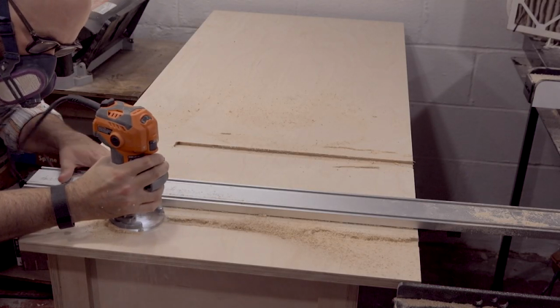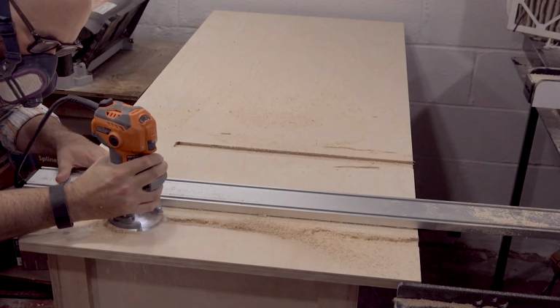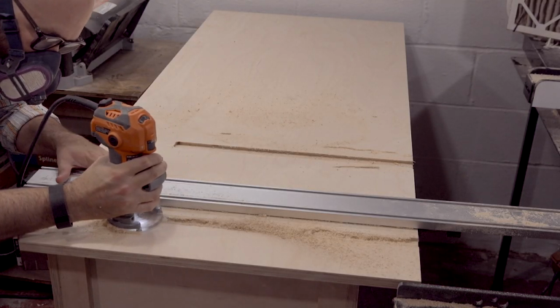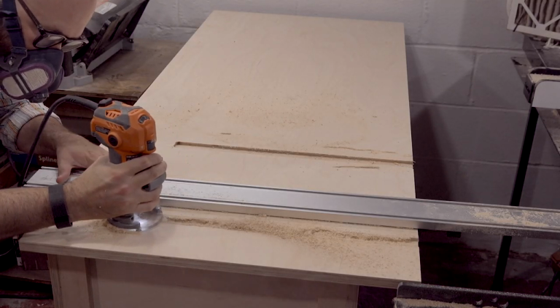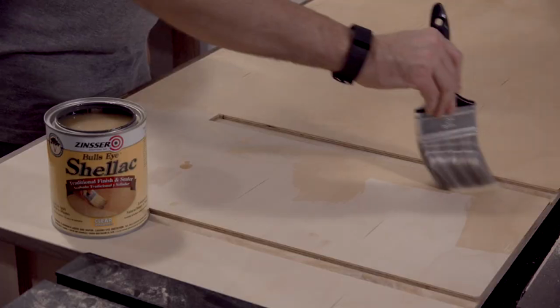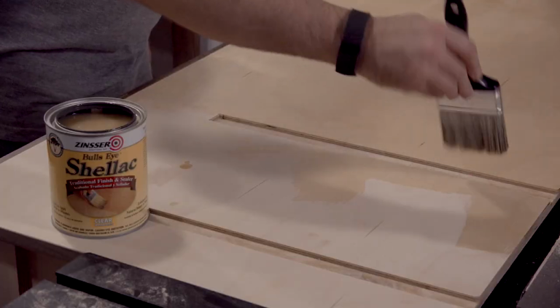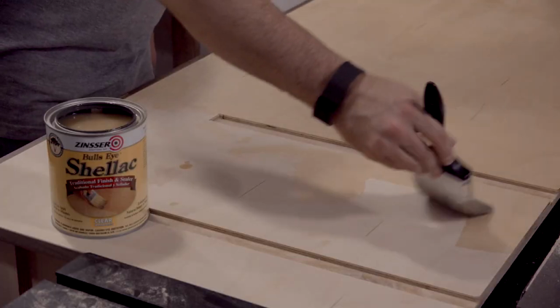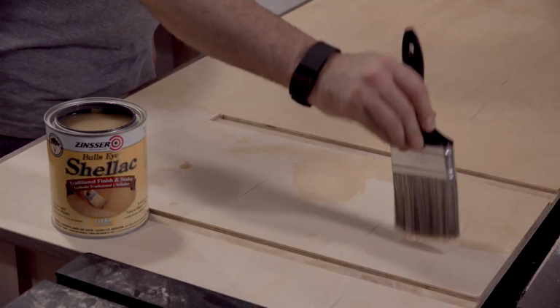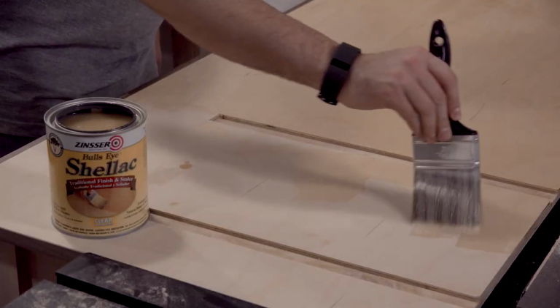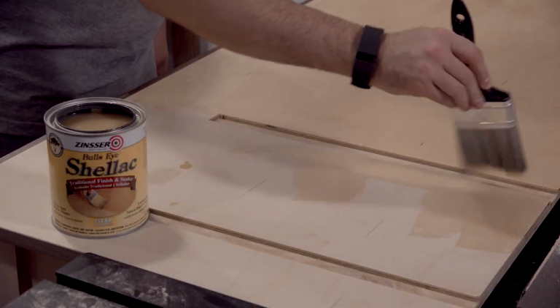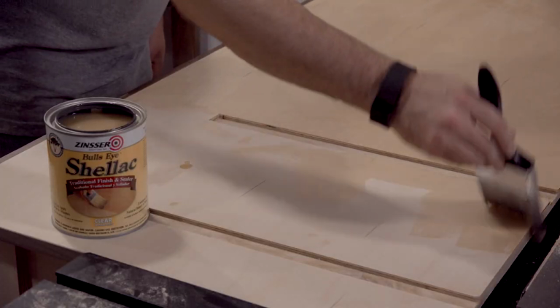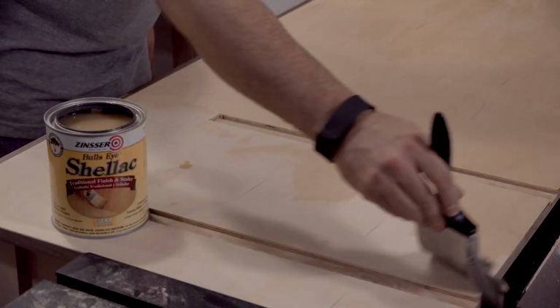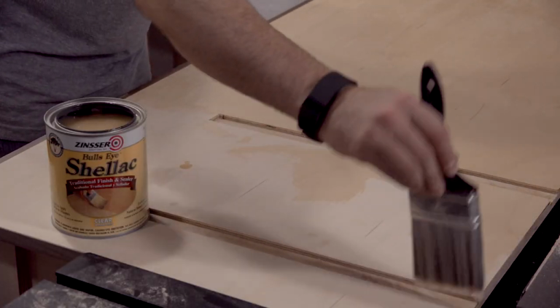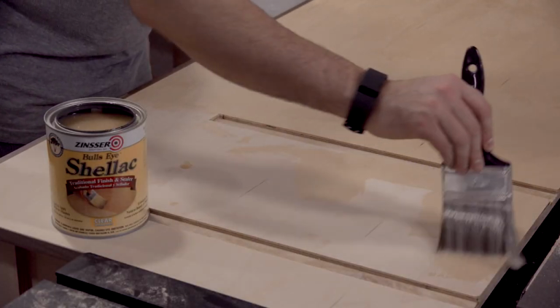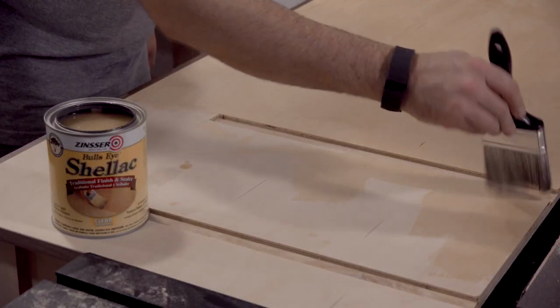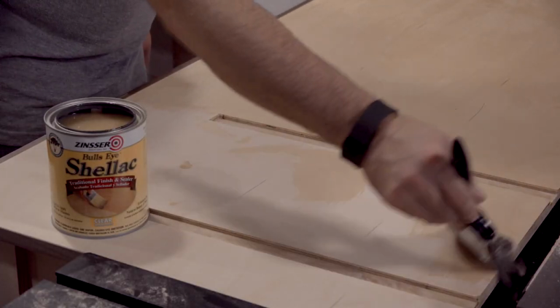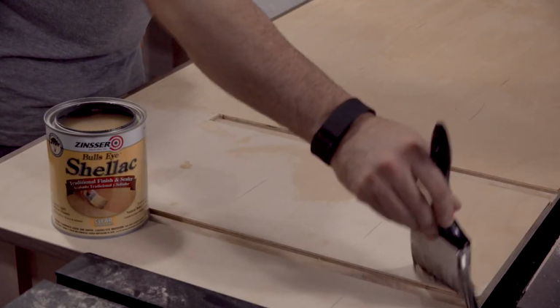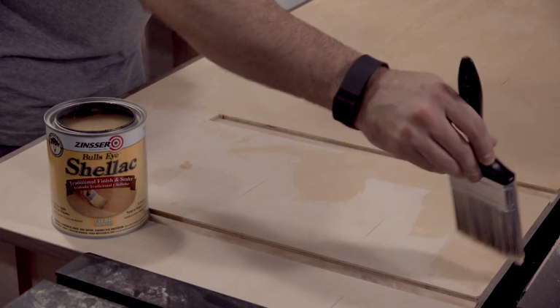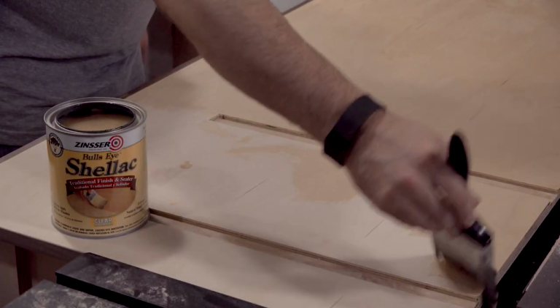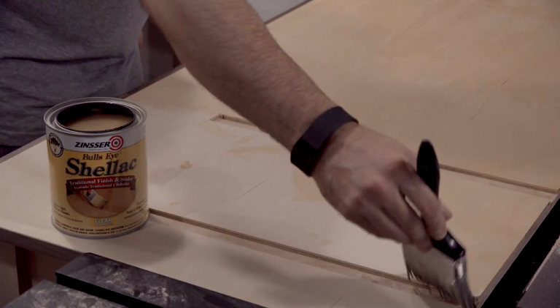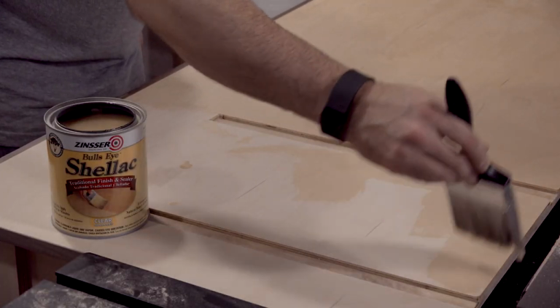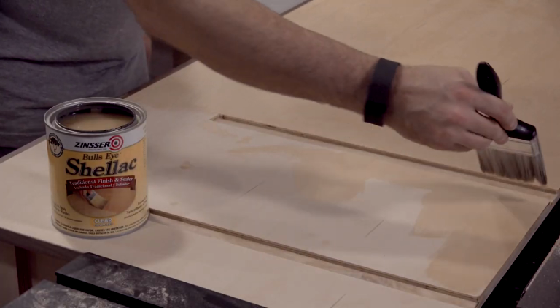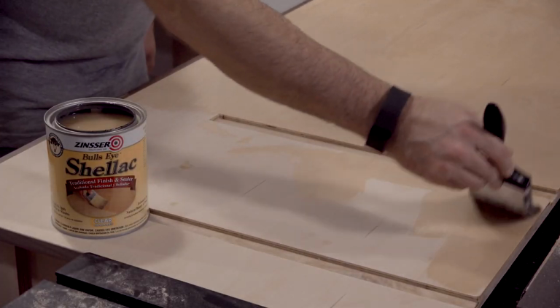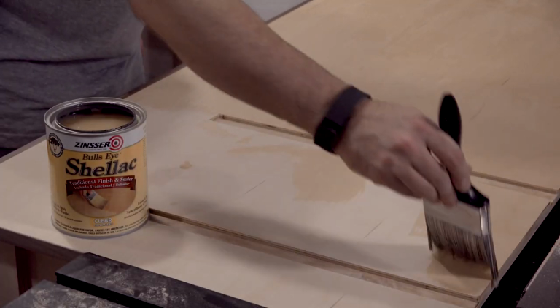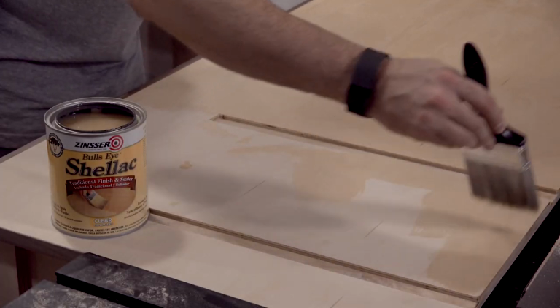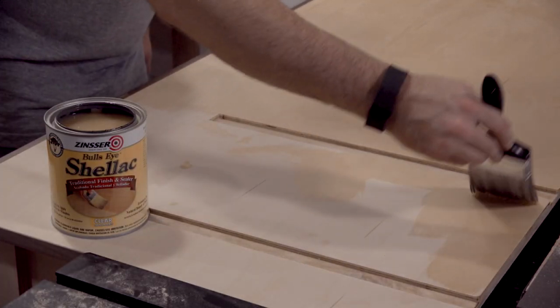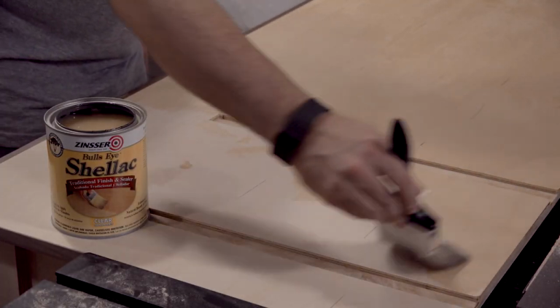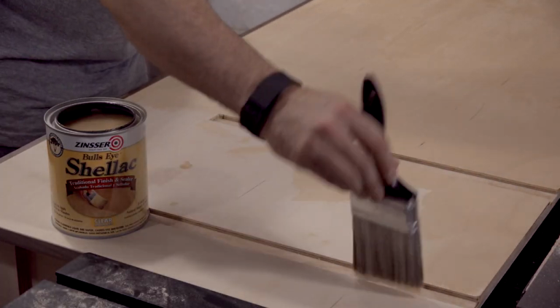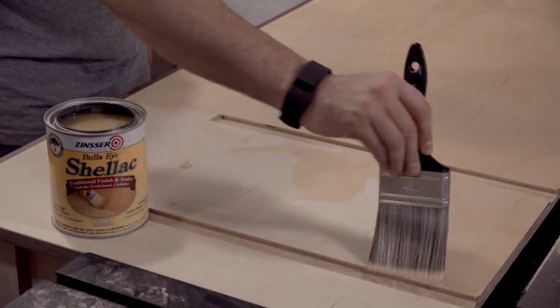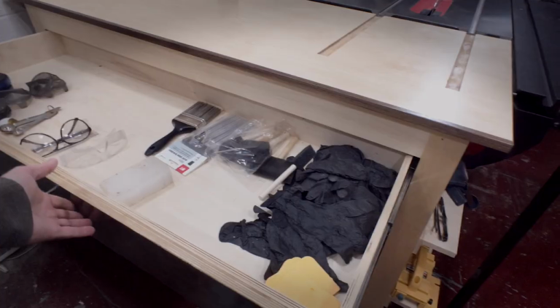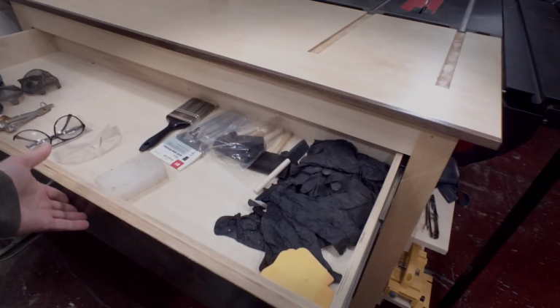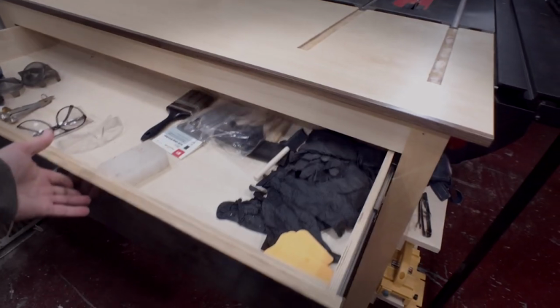I ended up getting a little fancy by staining the doors, adding trim, and some French cleat shelves.